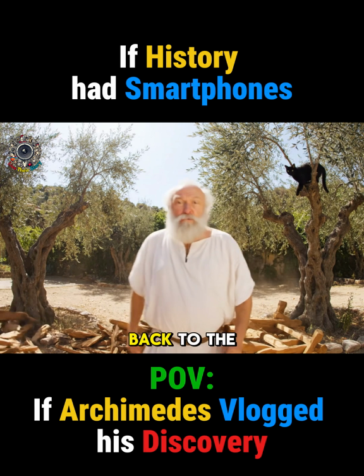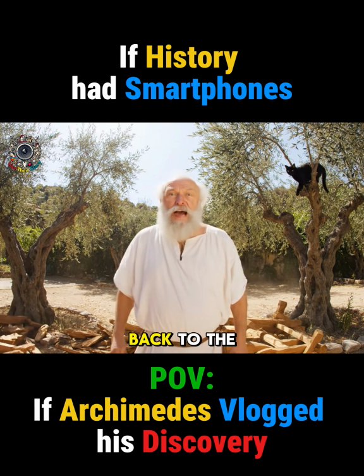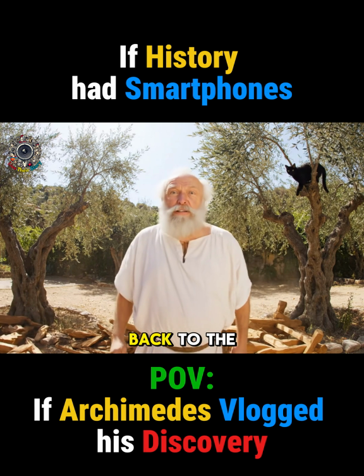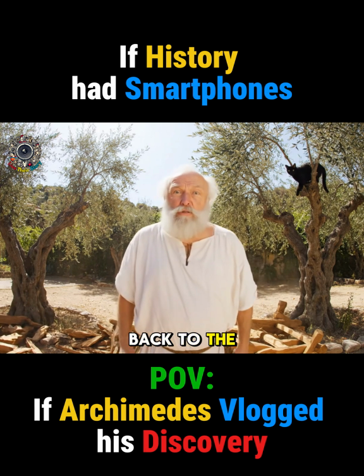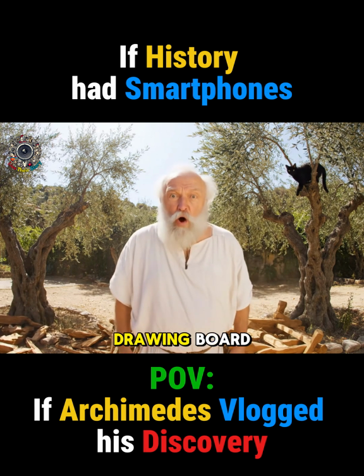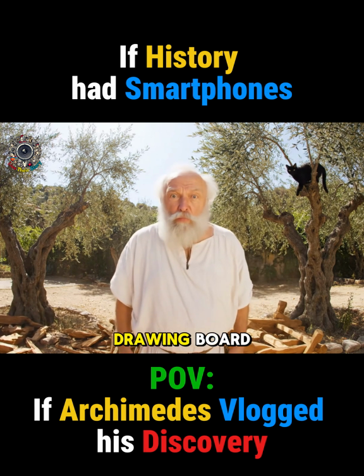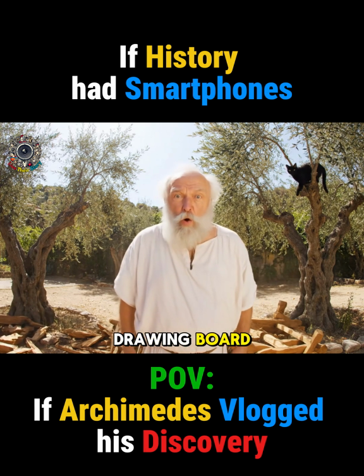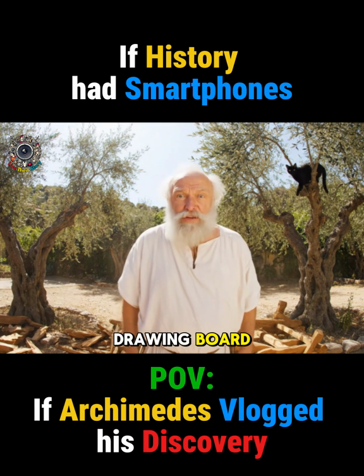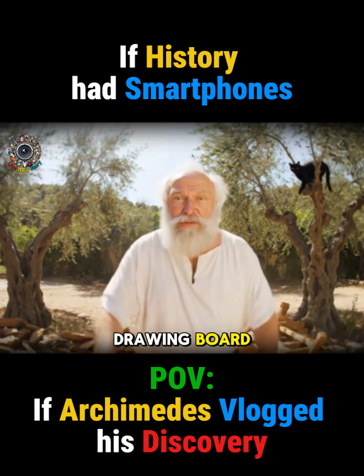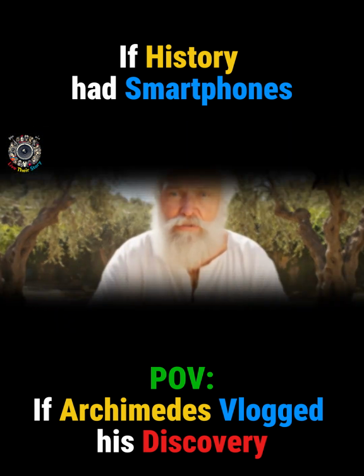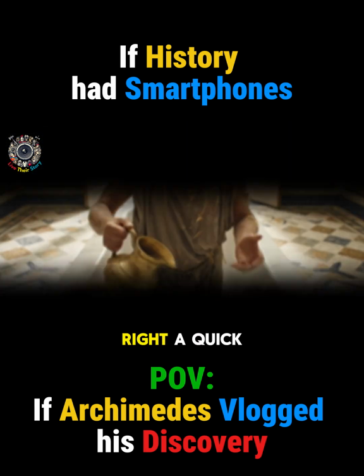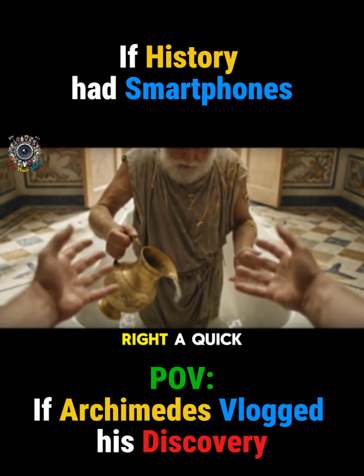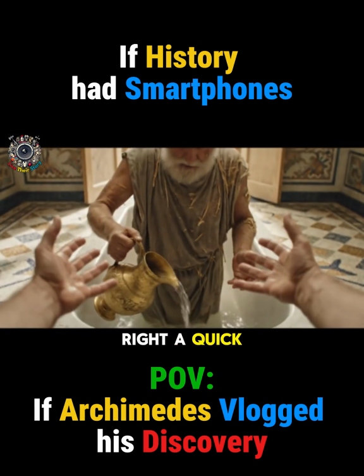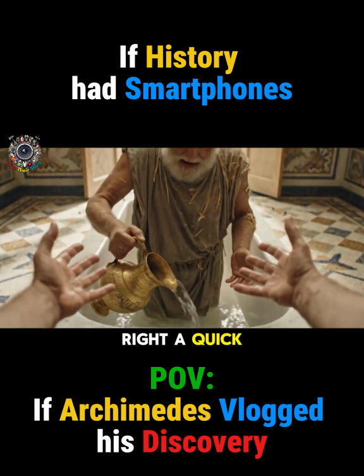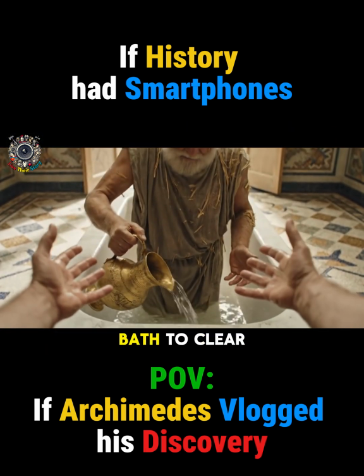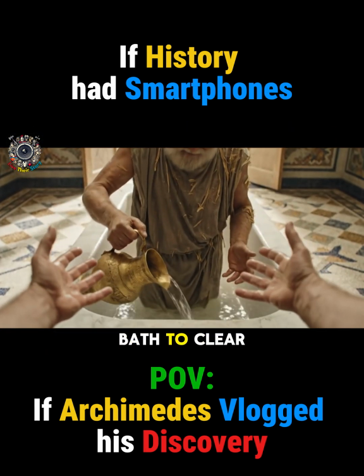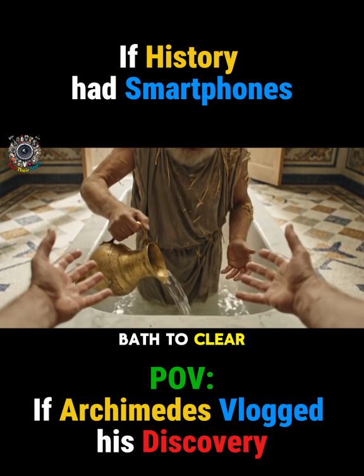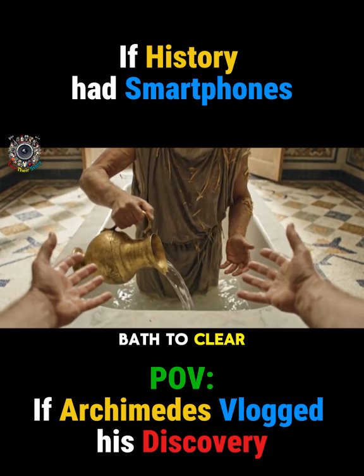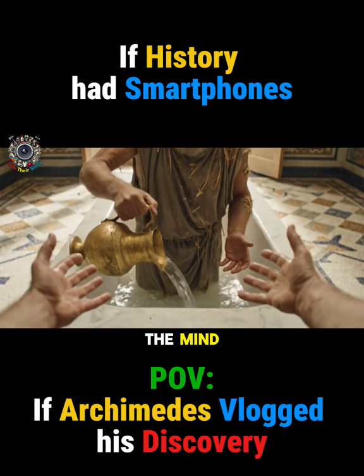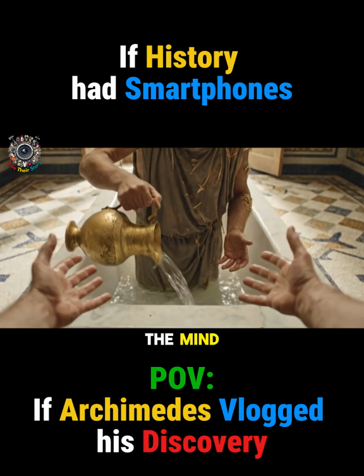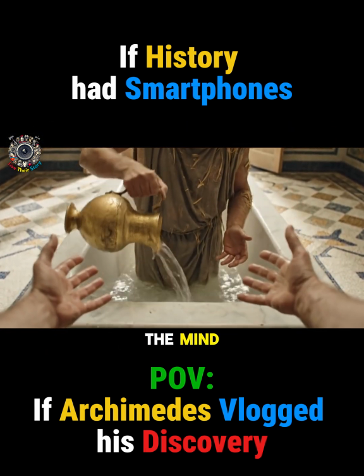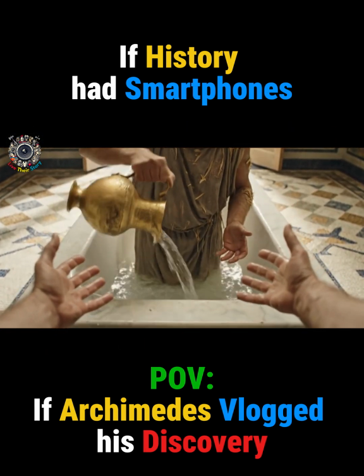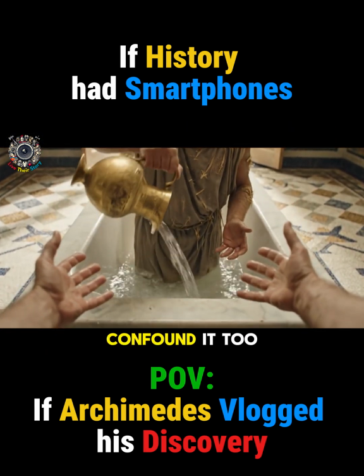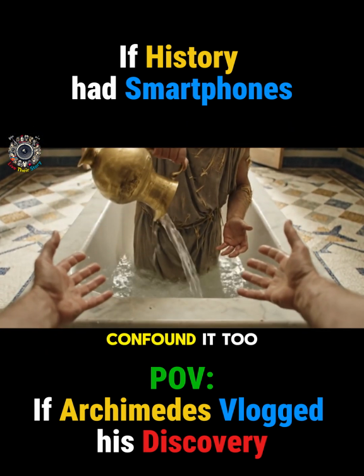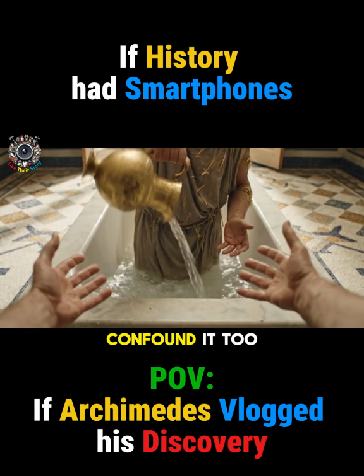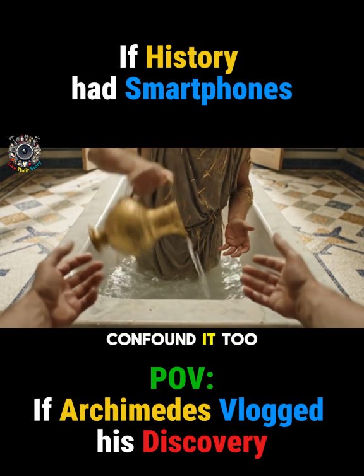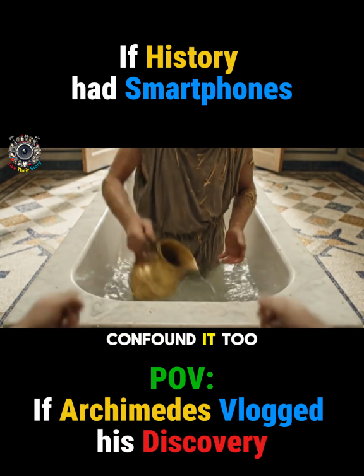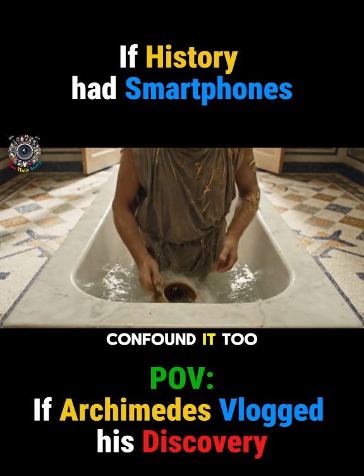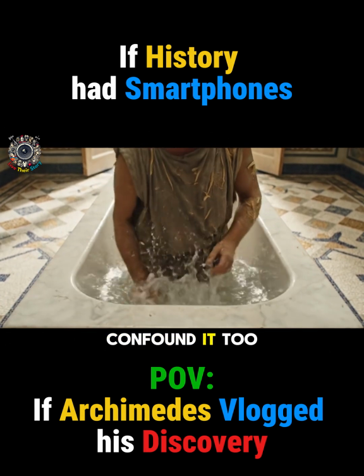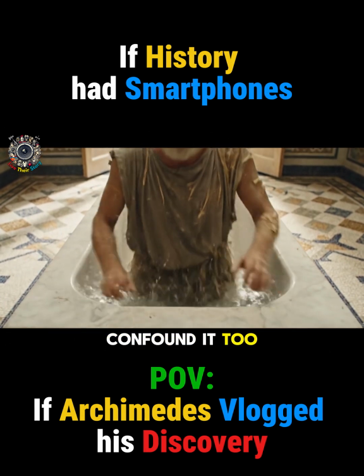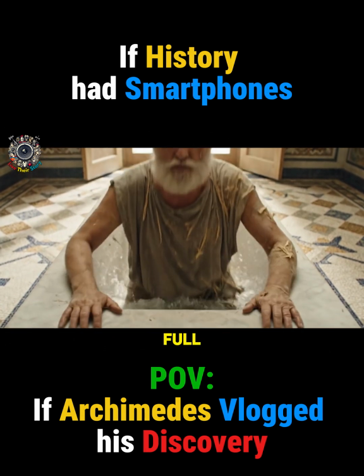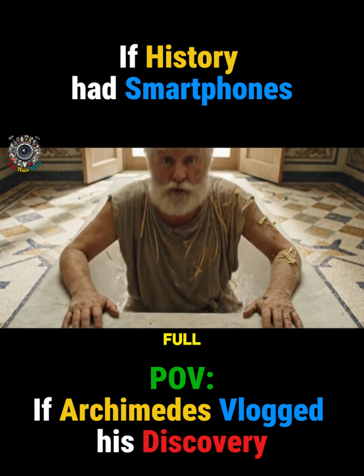Back to the drawing board. Right, a quick bath to clear the mind. Confound it — too full.